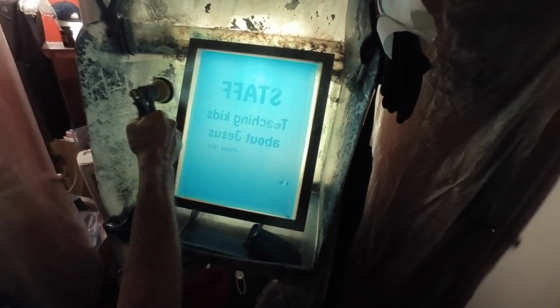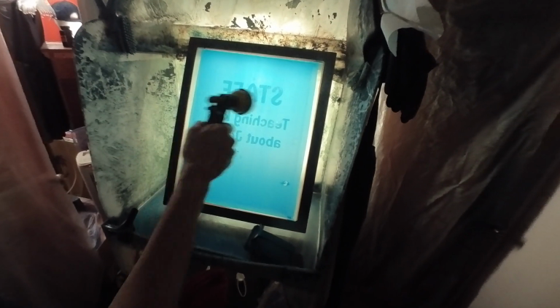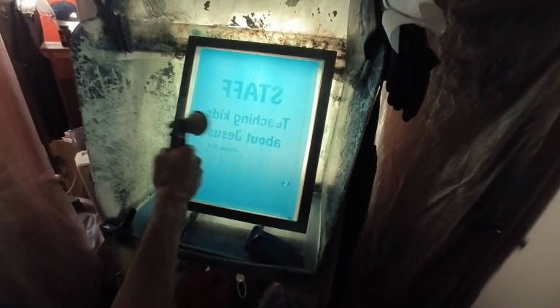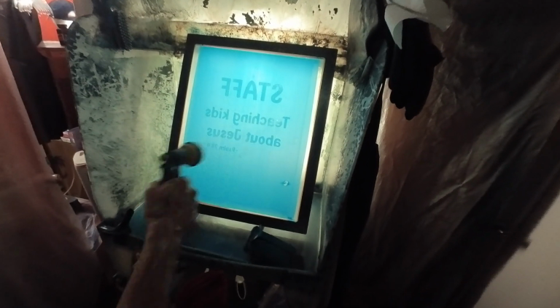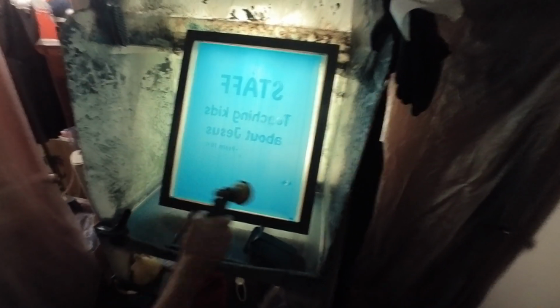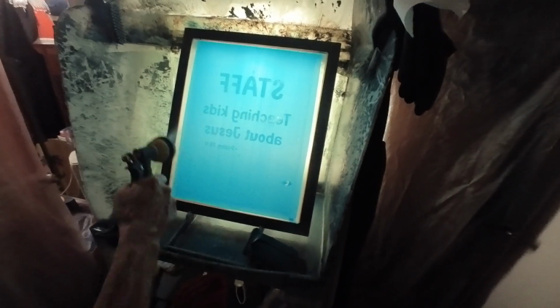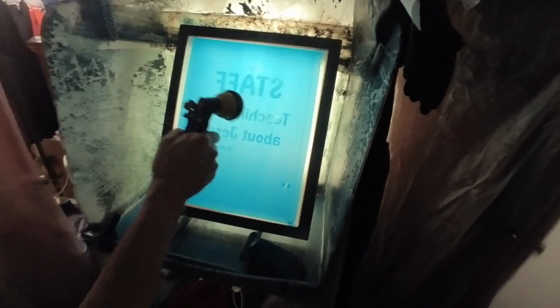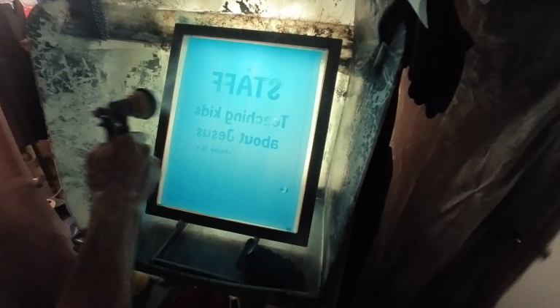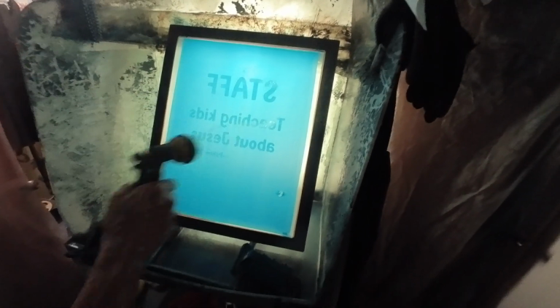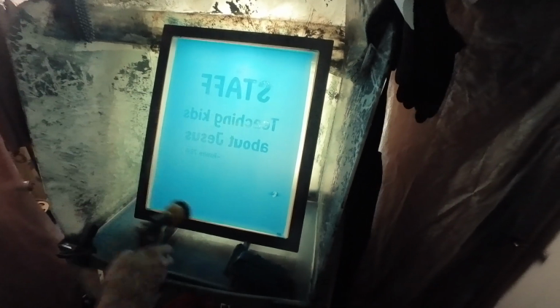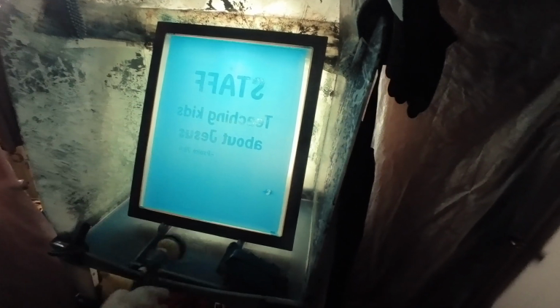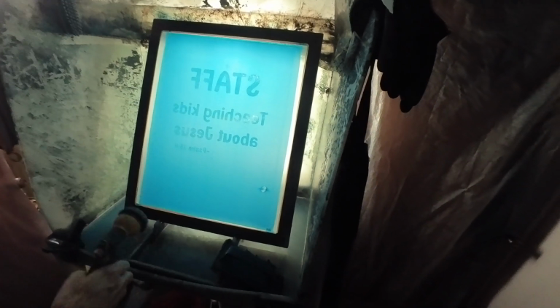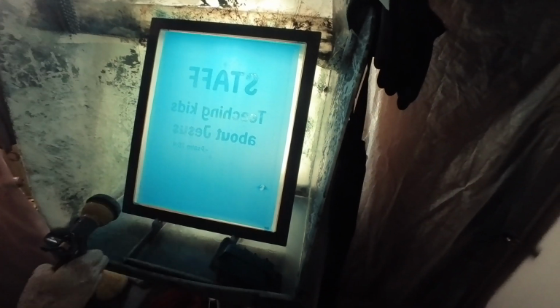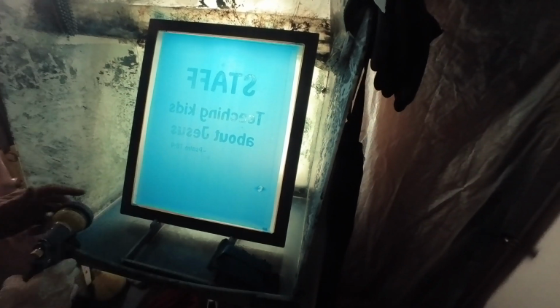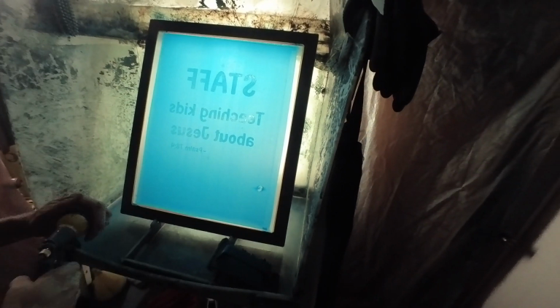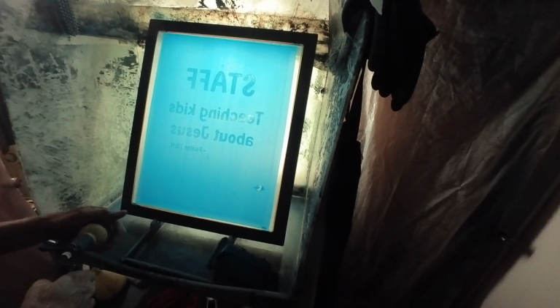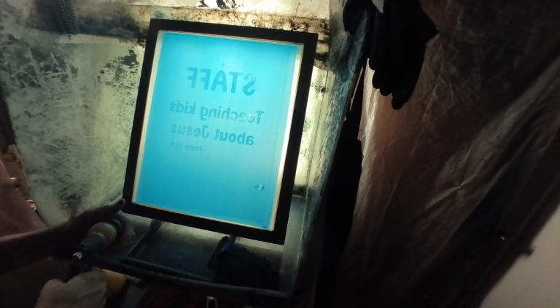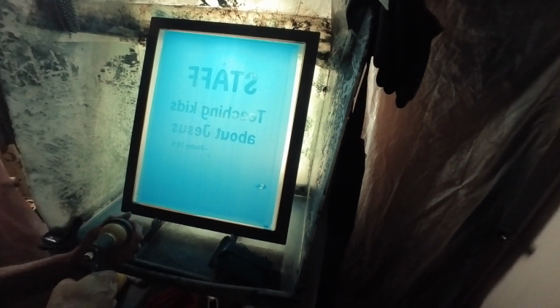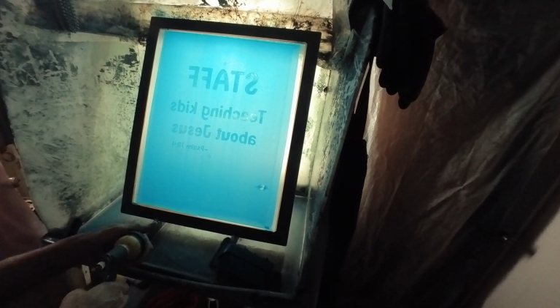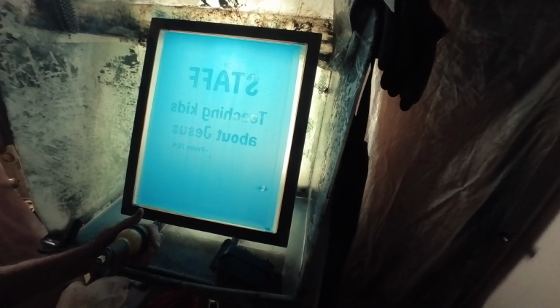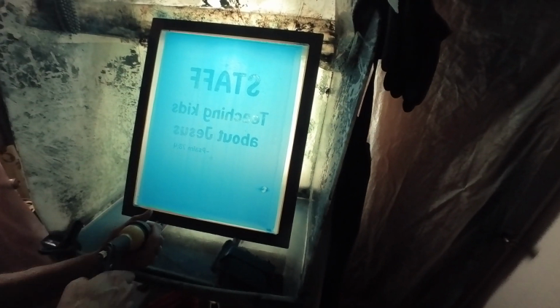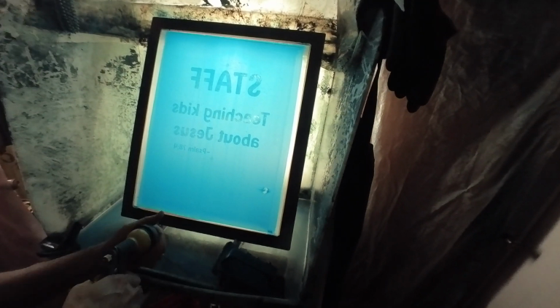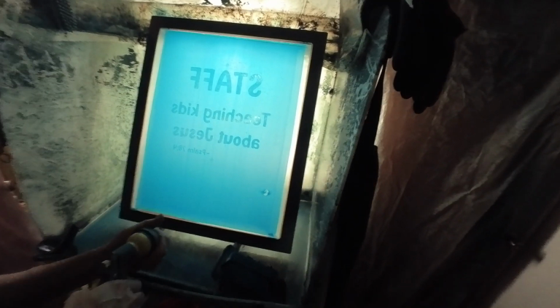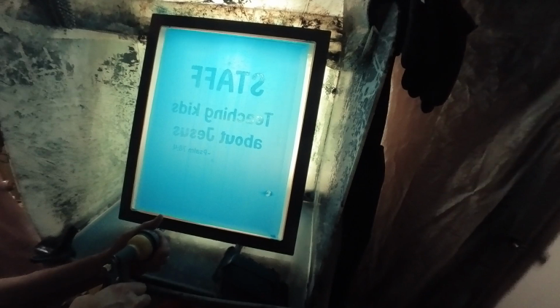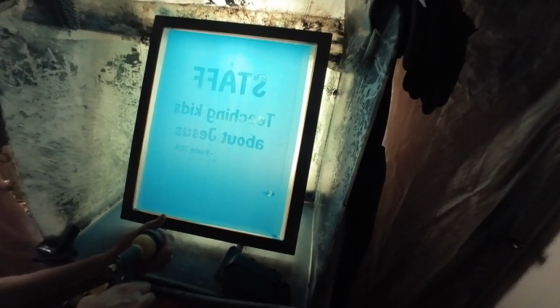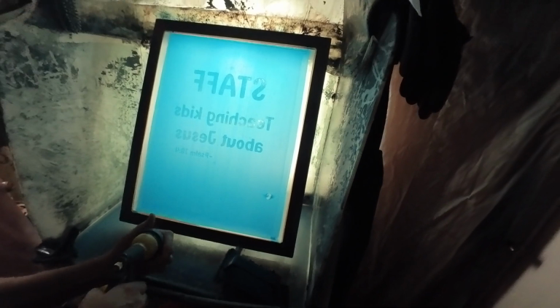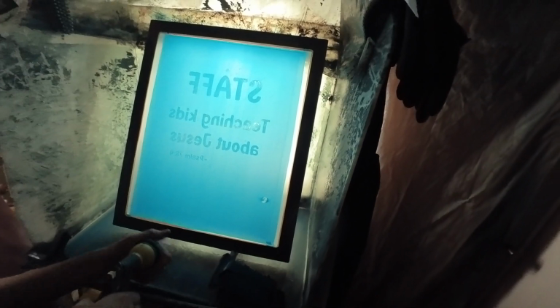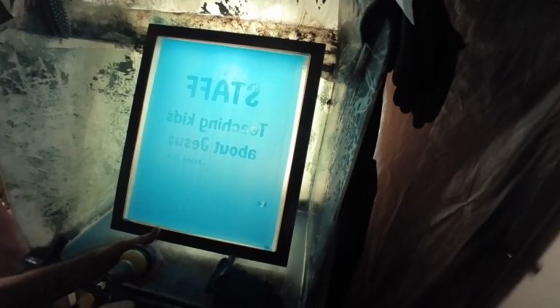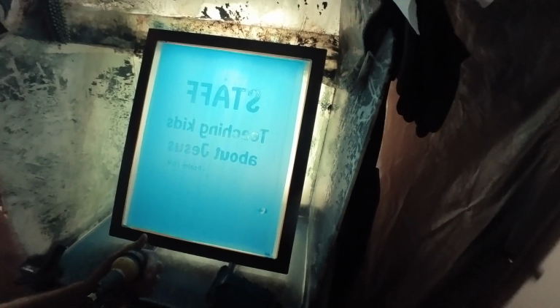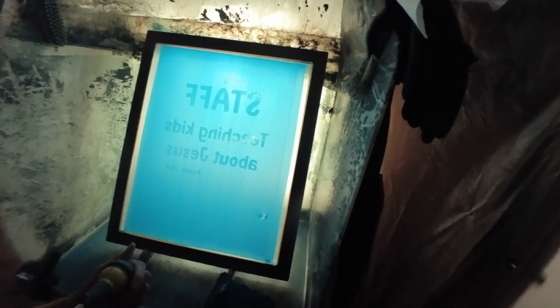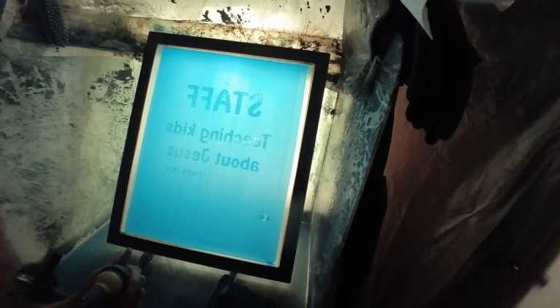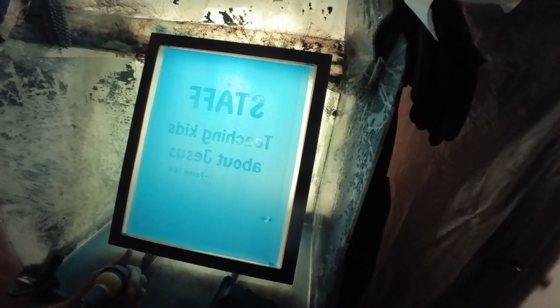Wow. Let's see what happens in the washout.